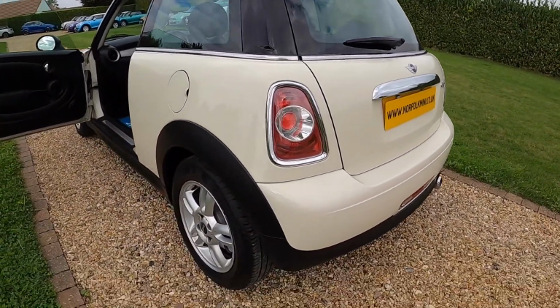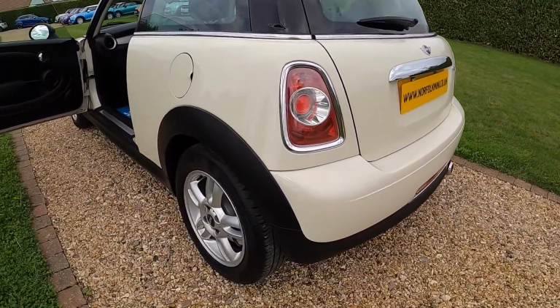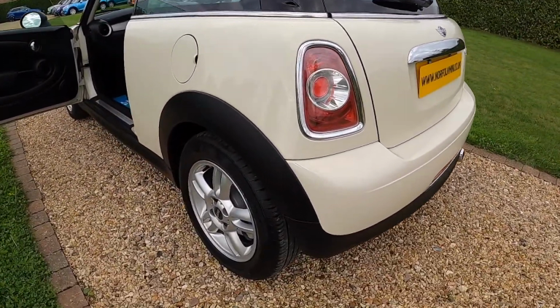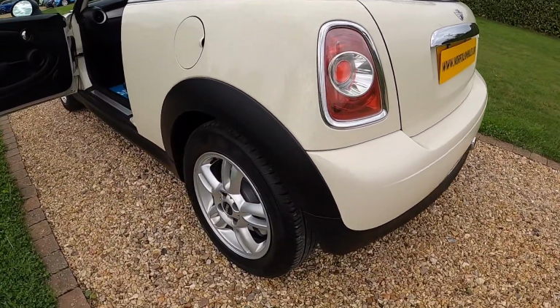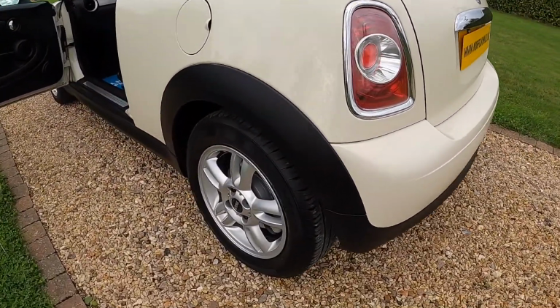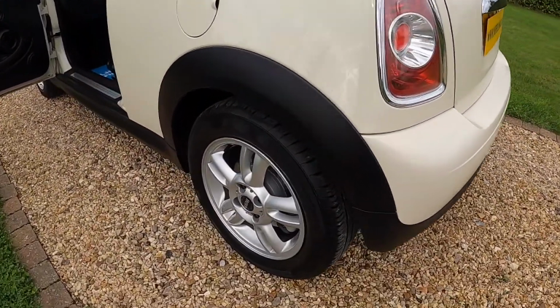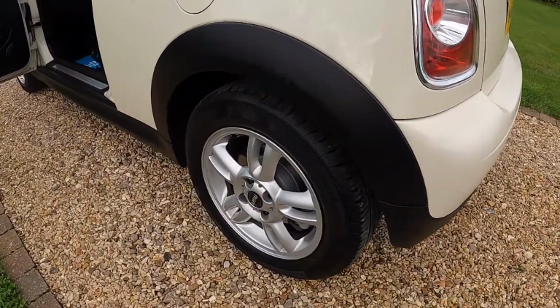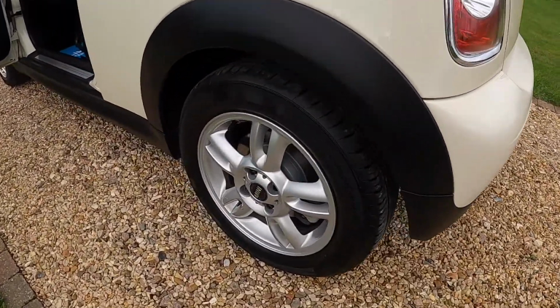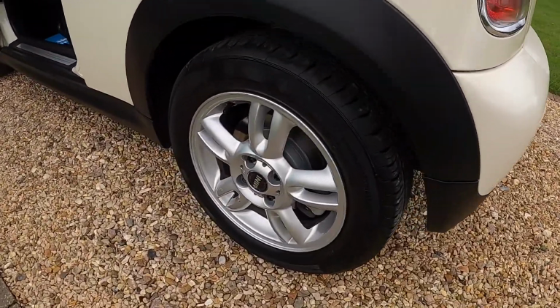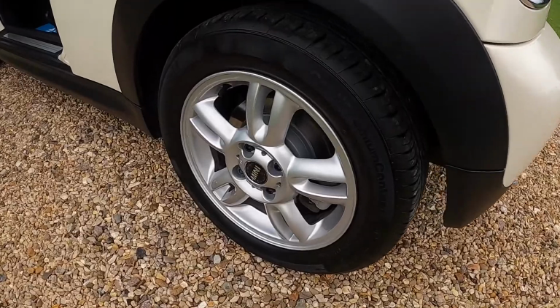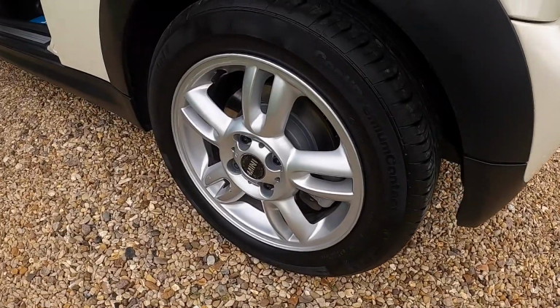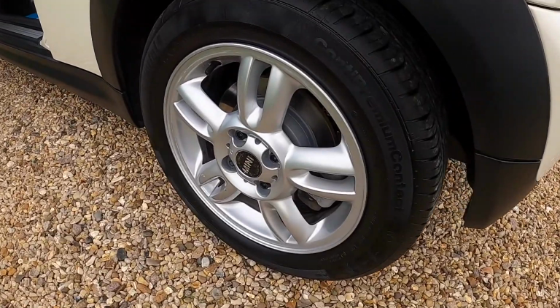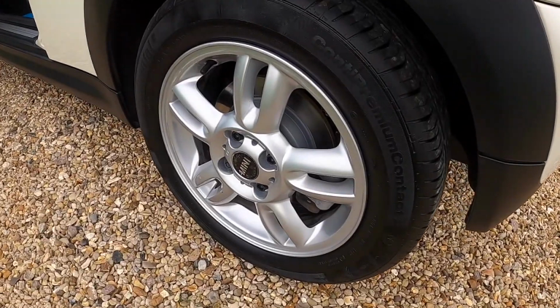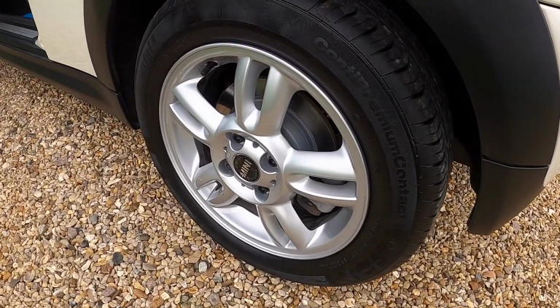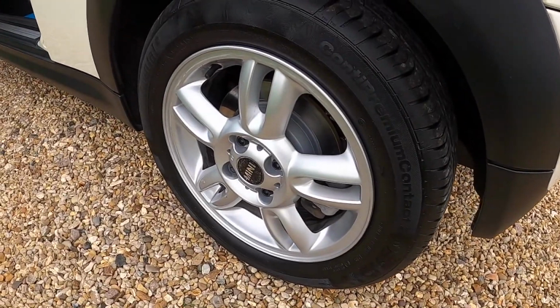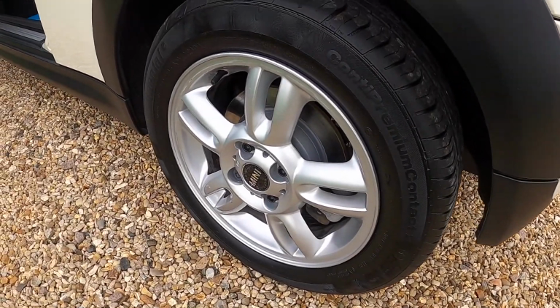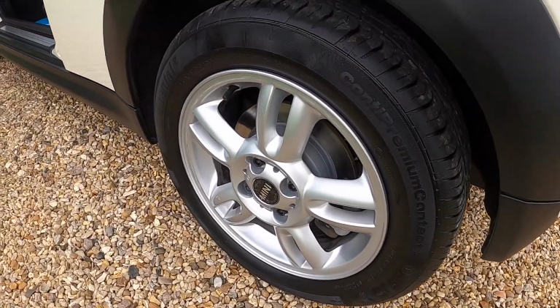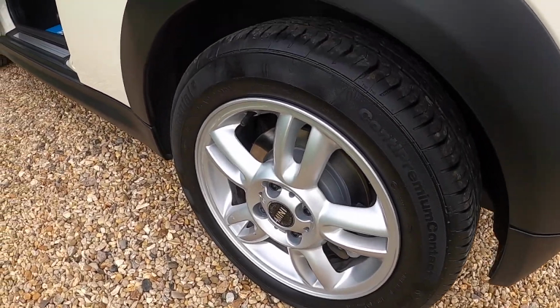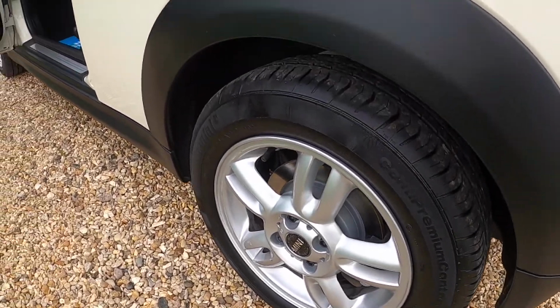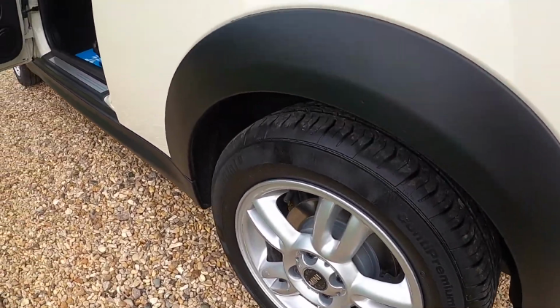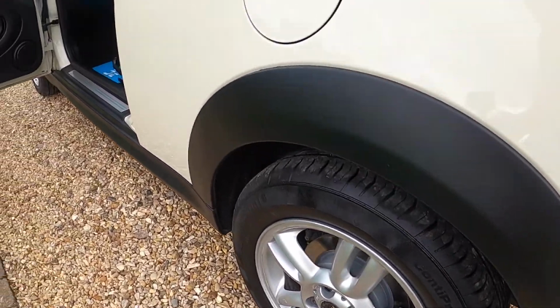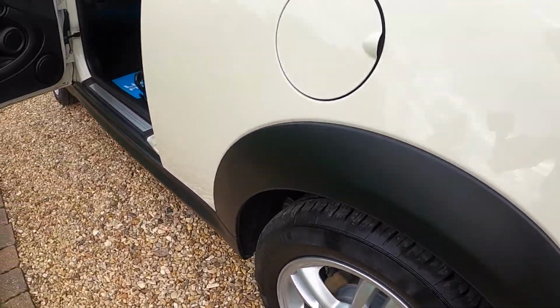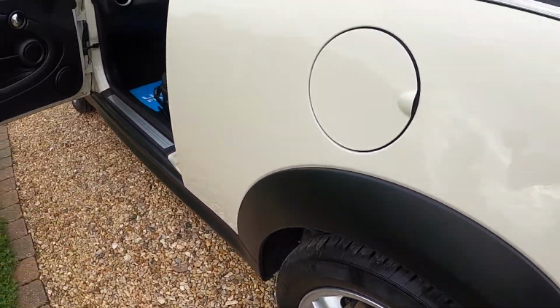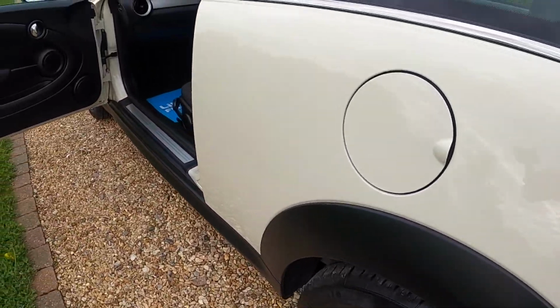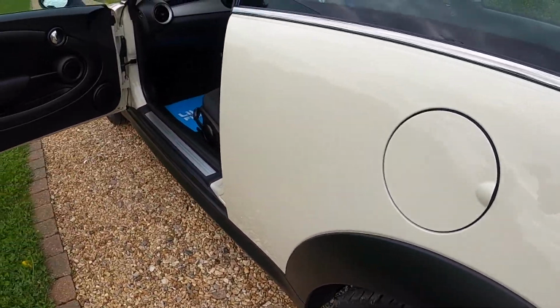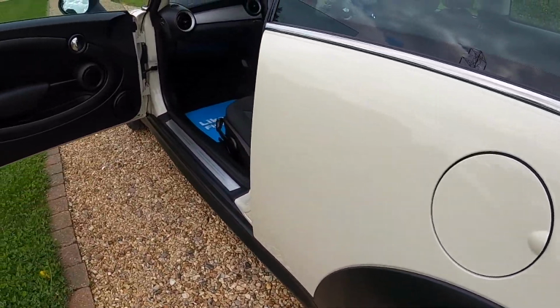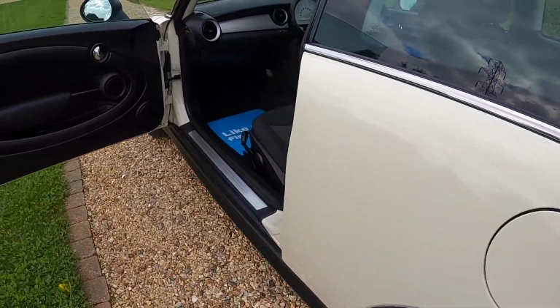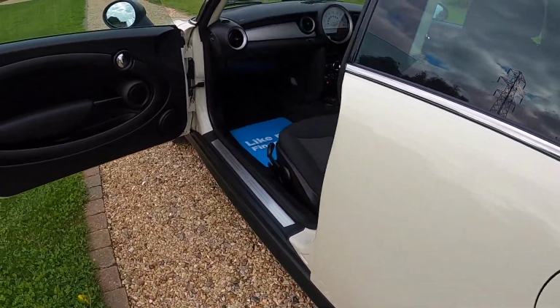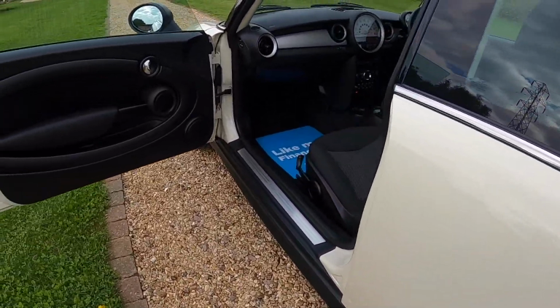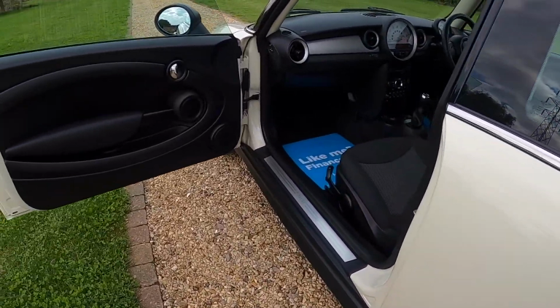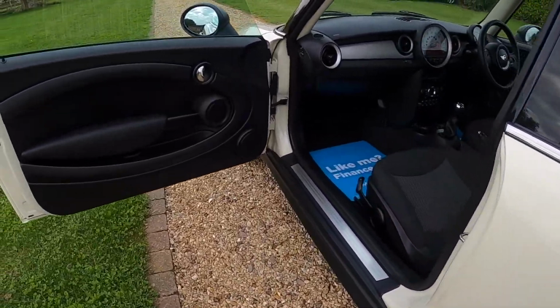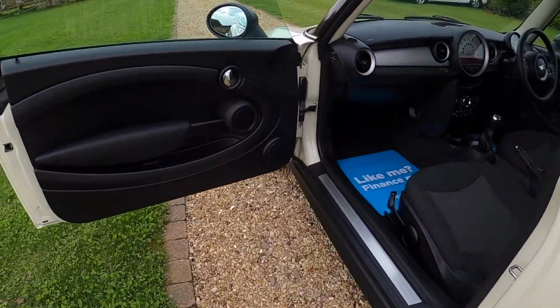The tyres on the car are all good. They're all around five millimetres of tread, so there's plenty of life left.